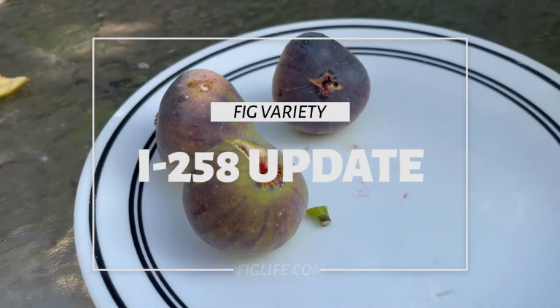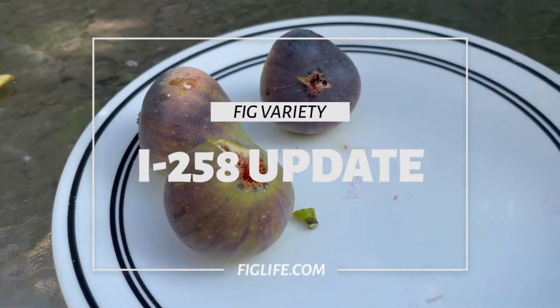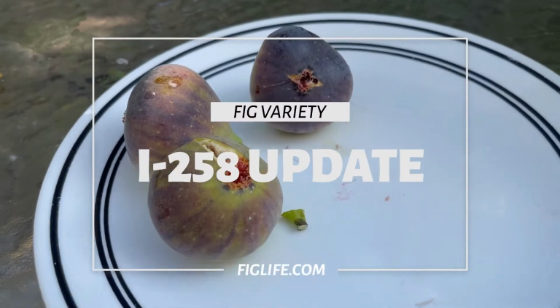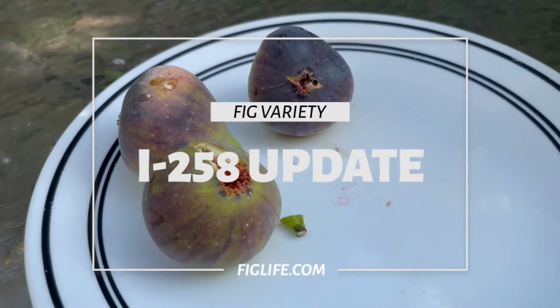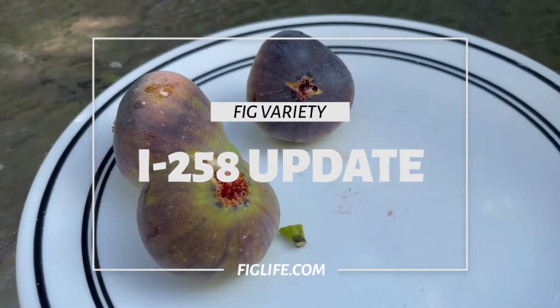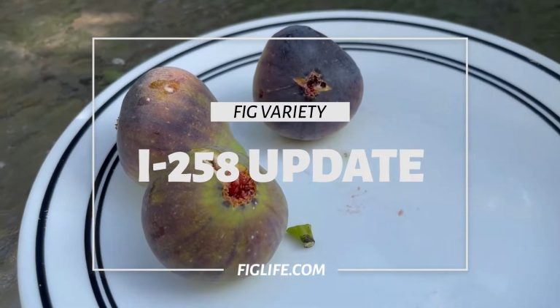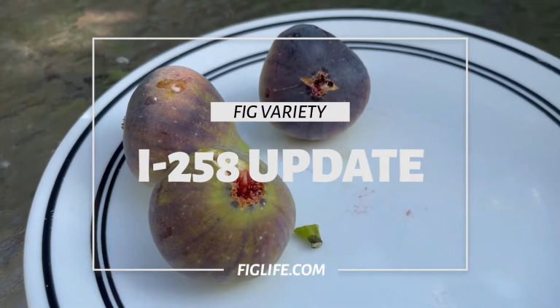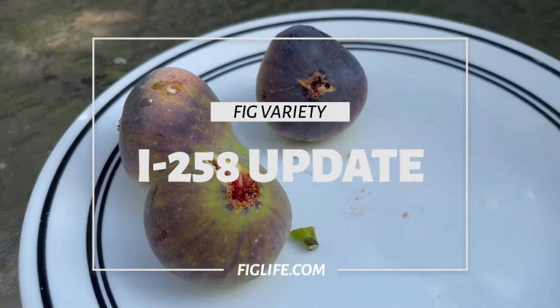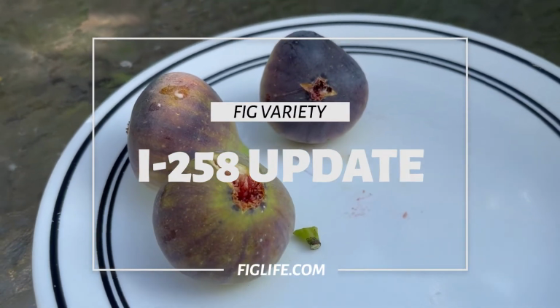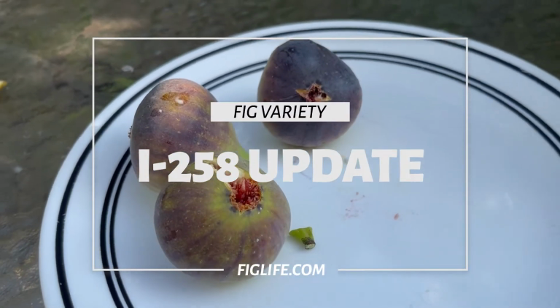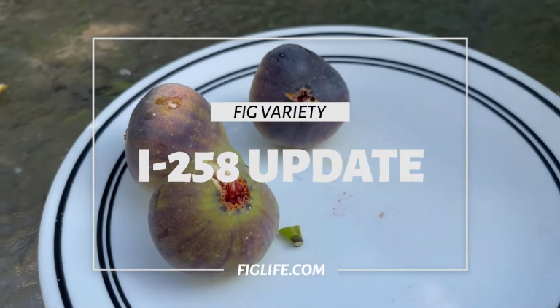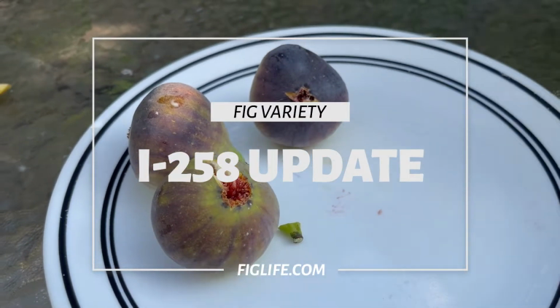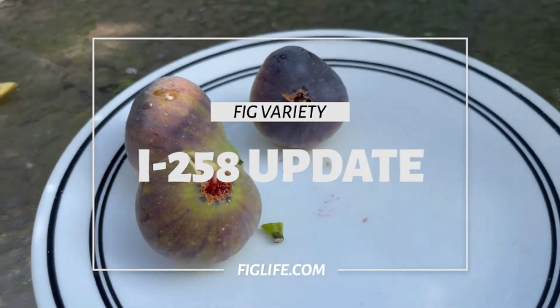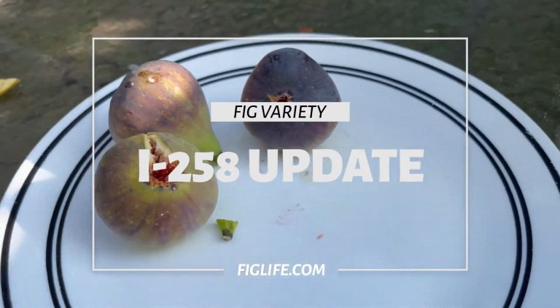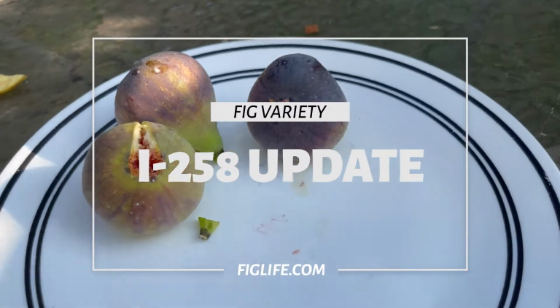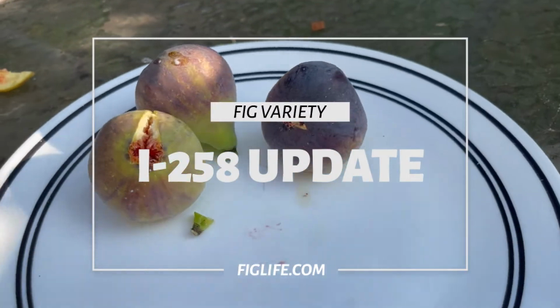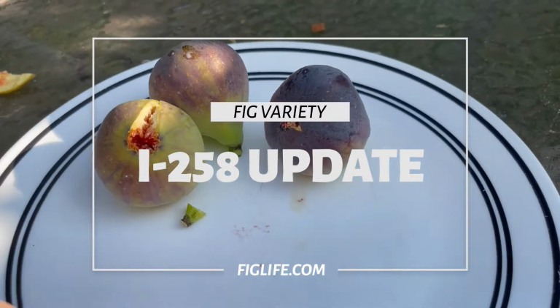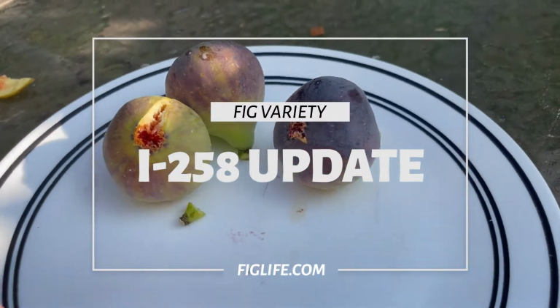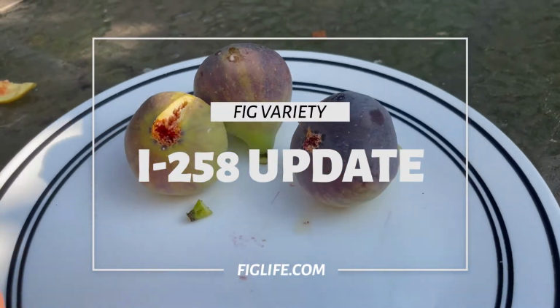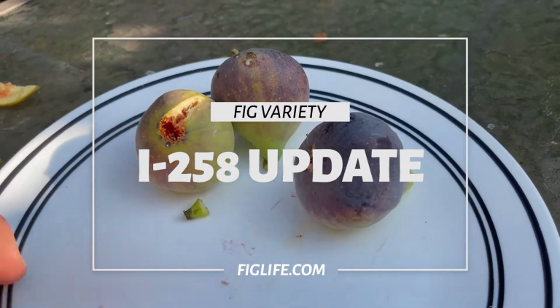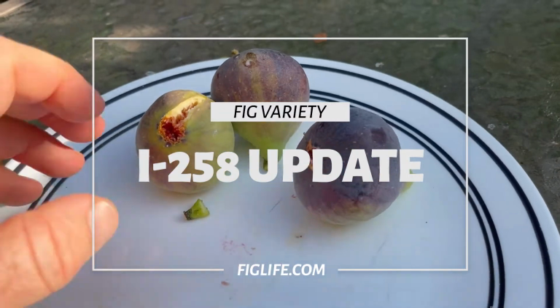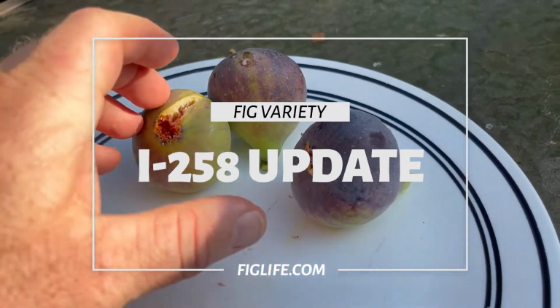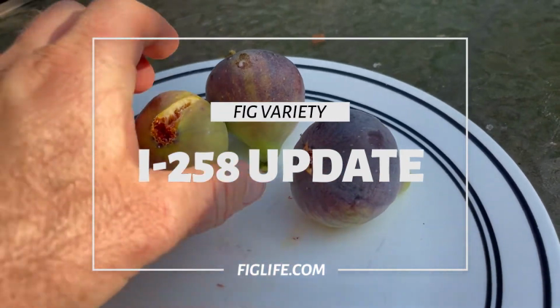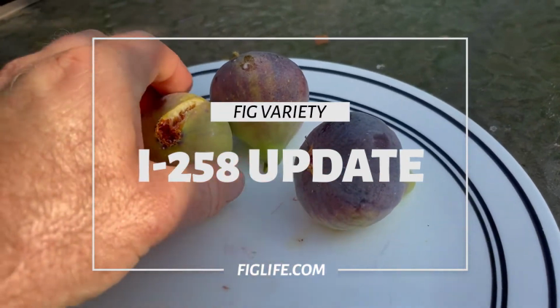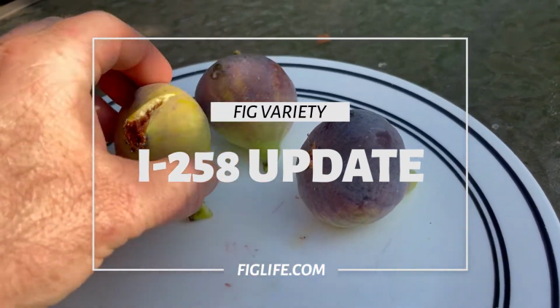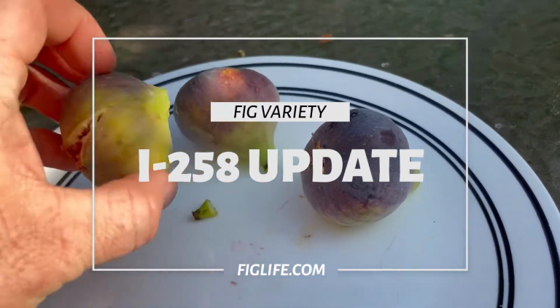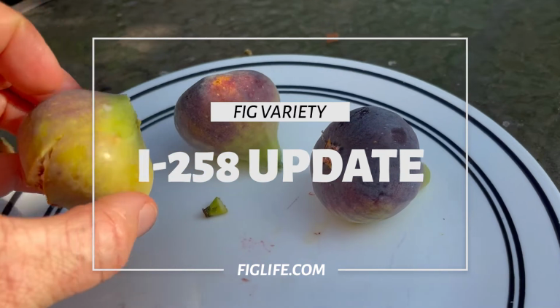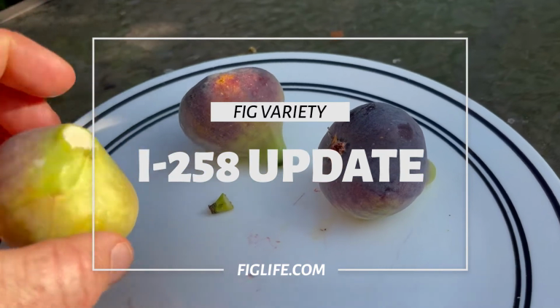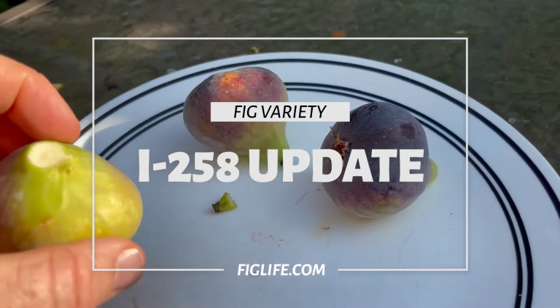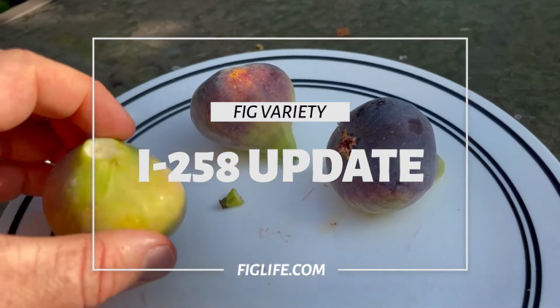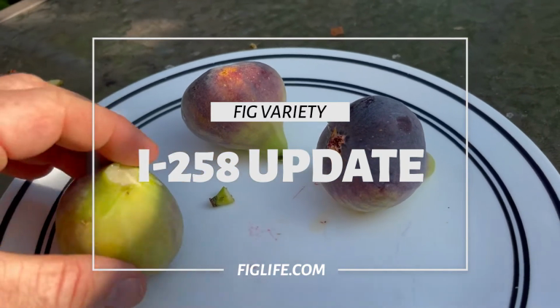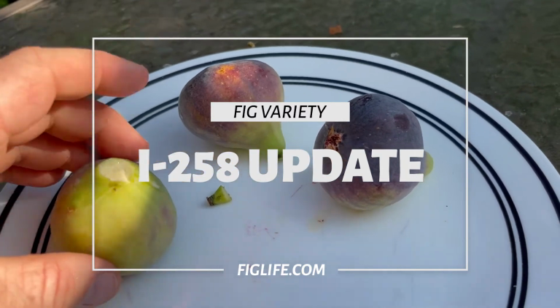Hey, good afternoon. This is Pete from figlife.com and today I'm going to be doing an update on I-258.